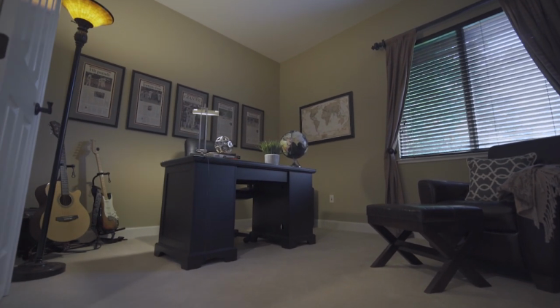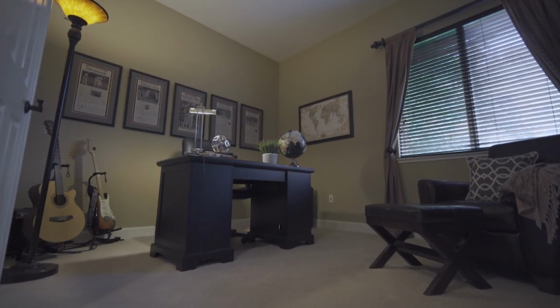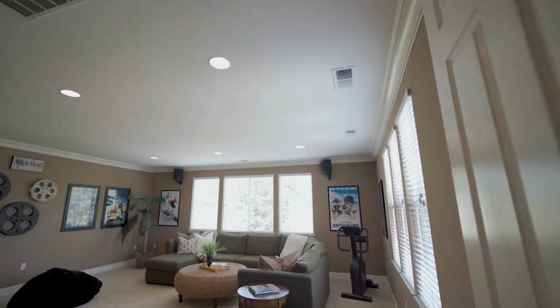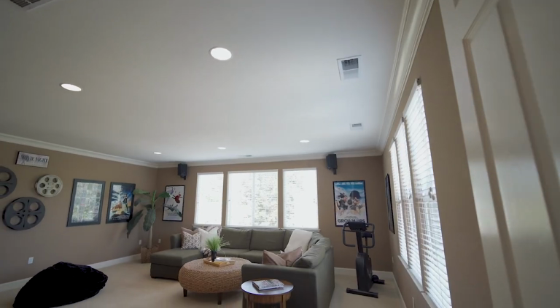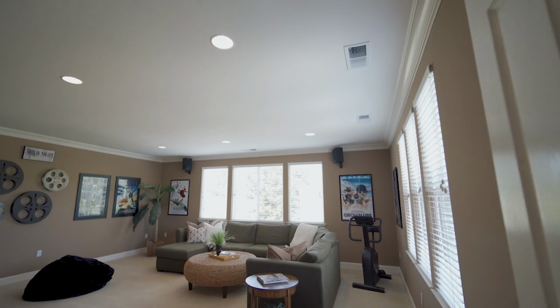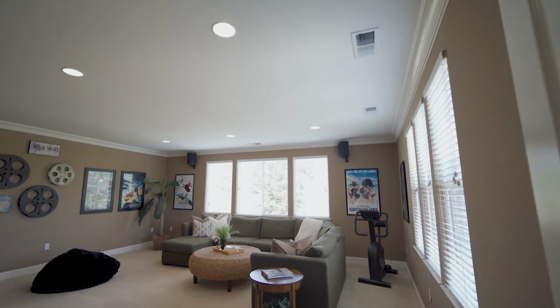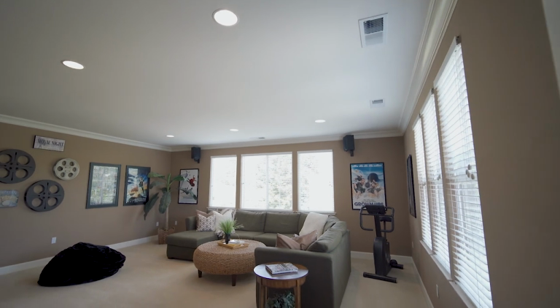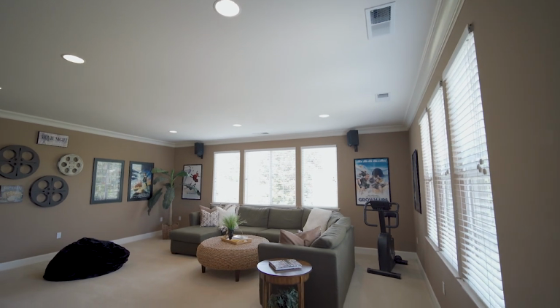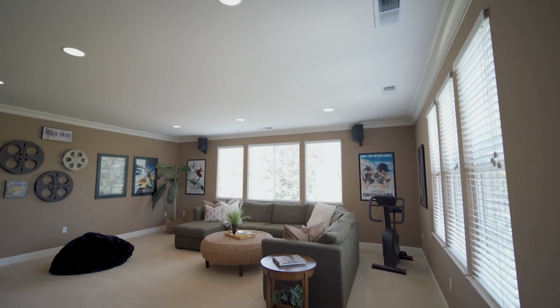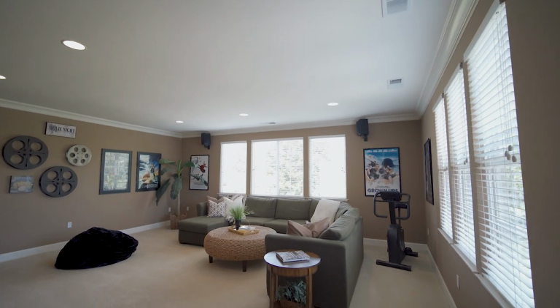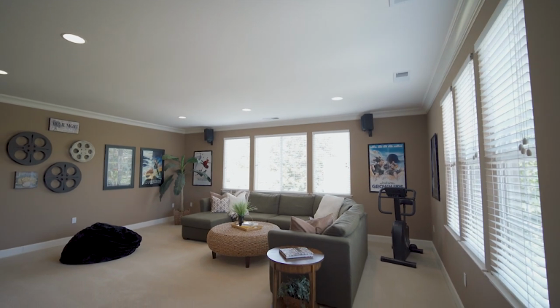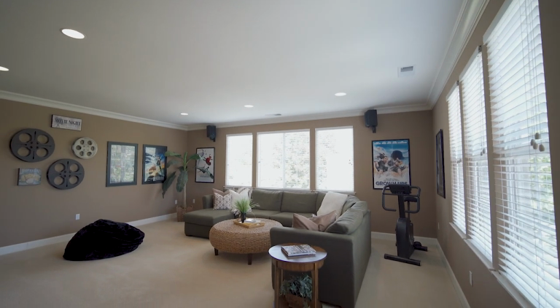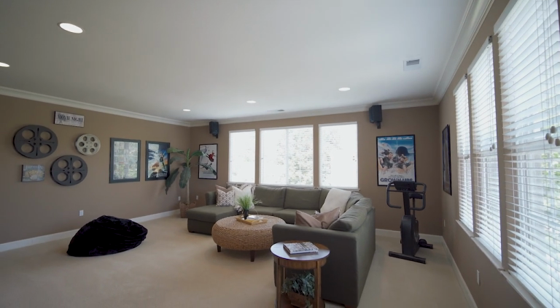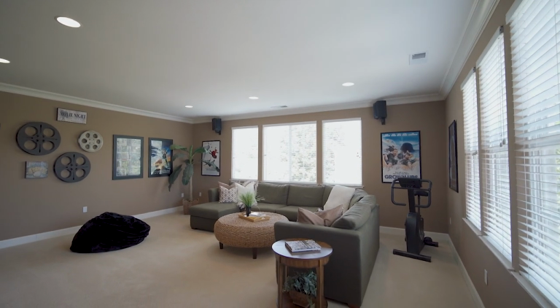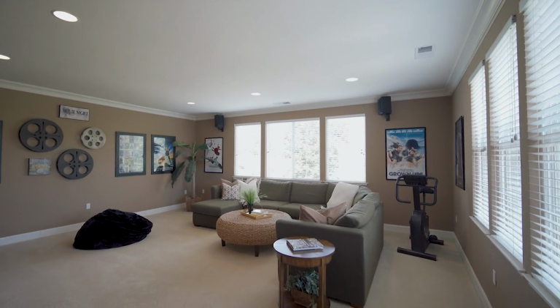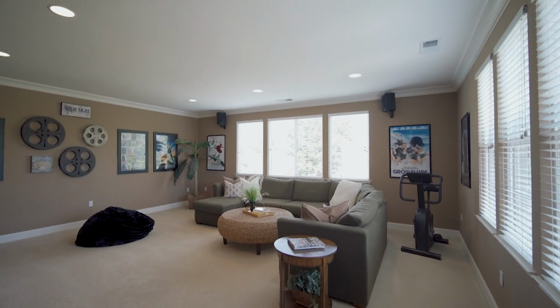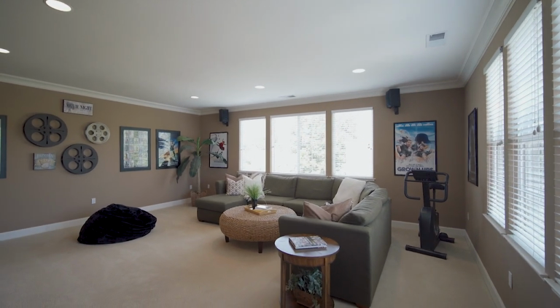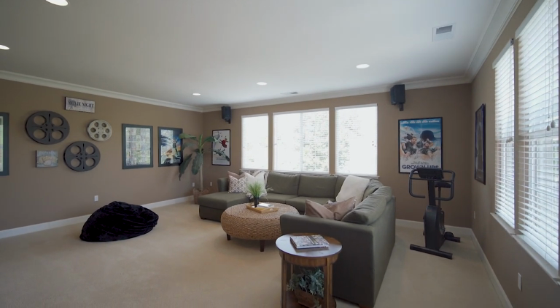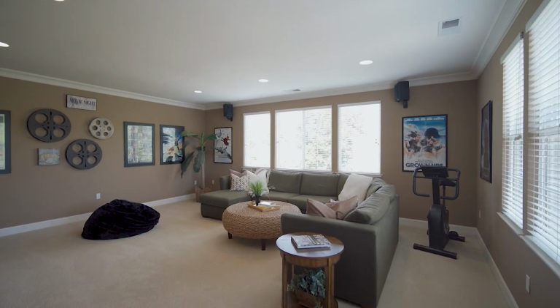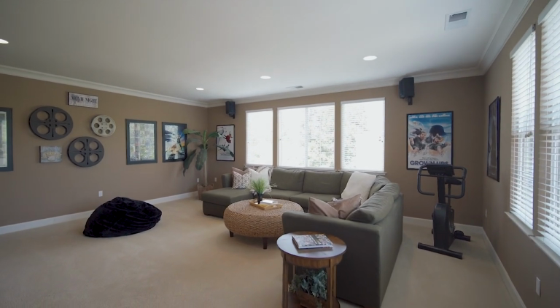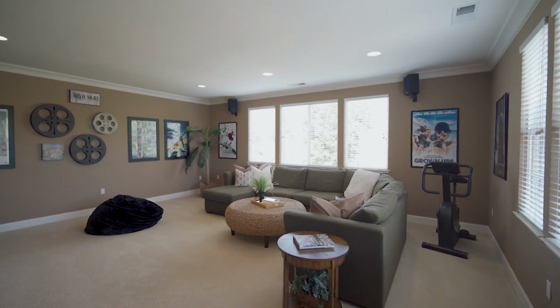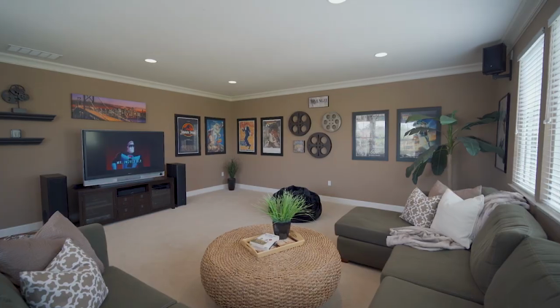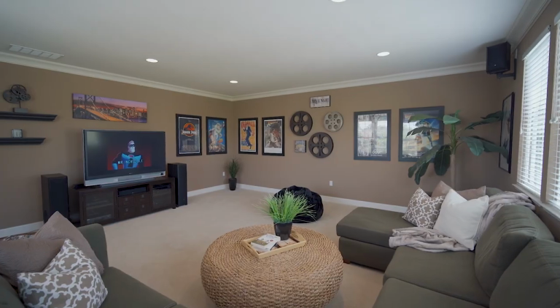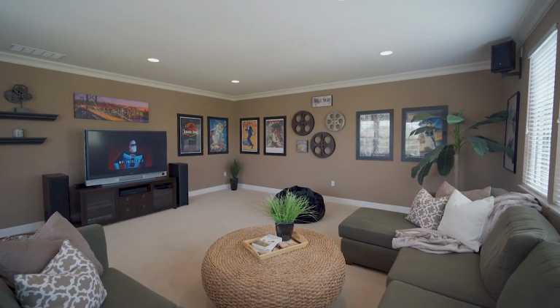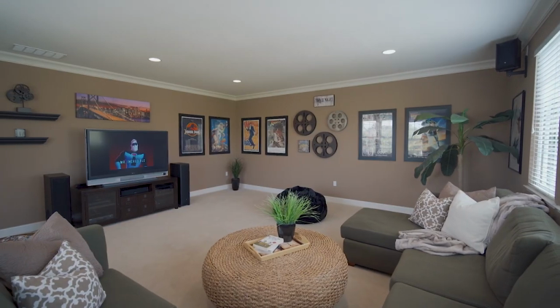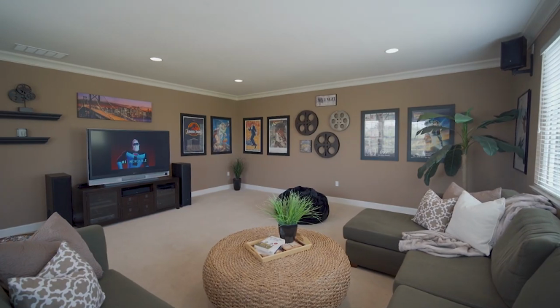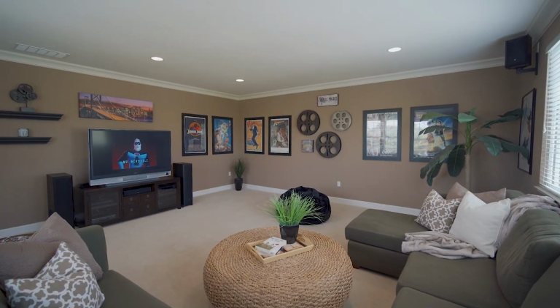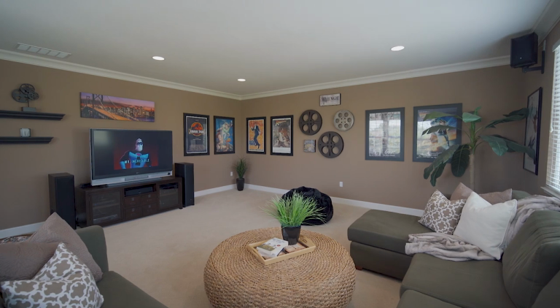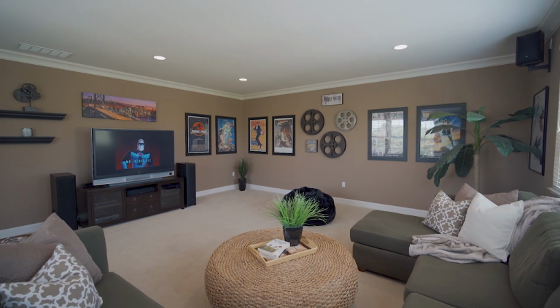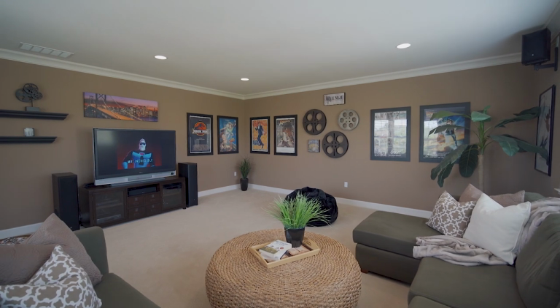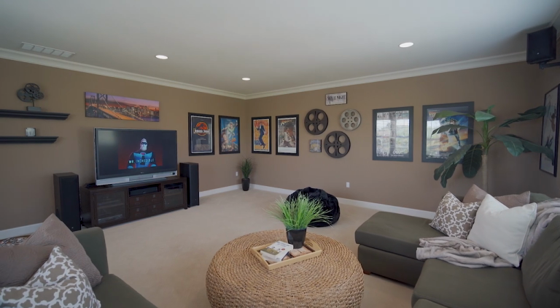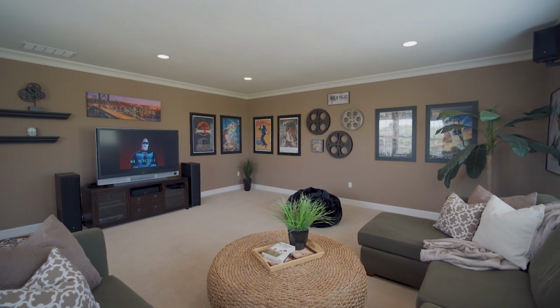The massive bonus room upstairs works well as a game room or home theater. It is sure to be the kids' favorite gathering spot.